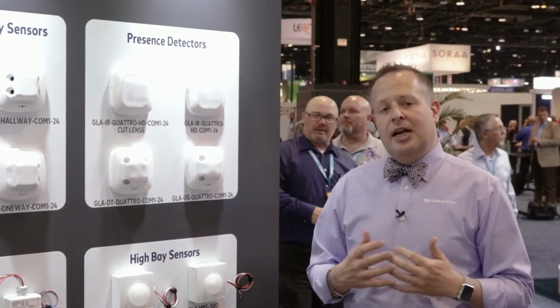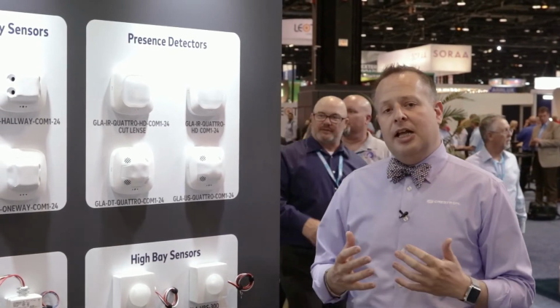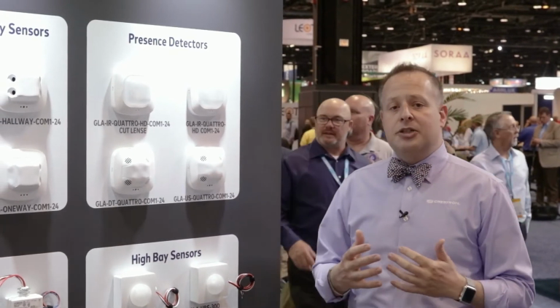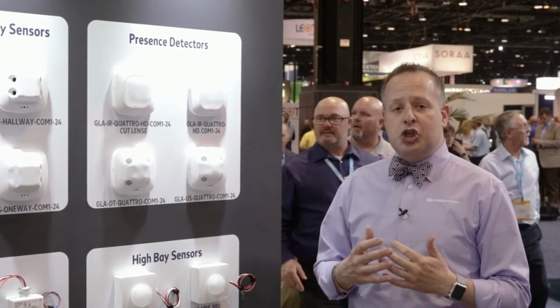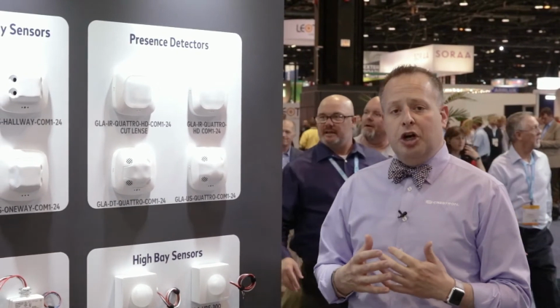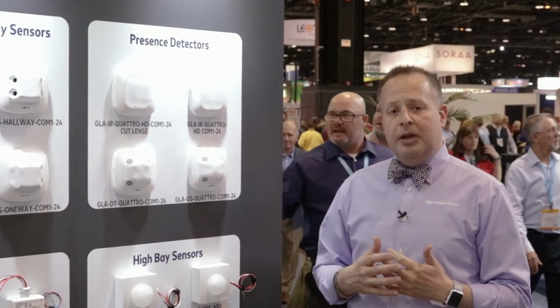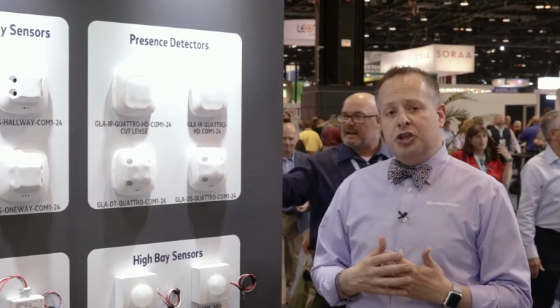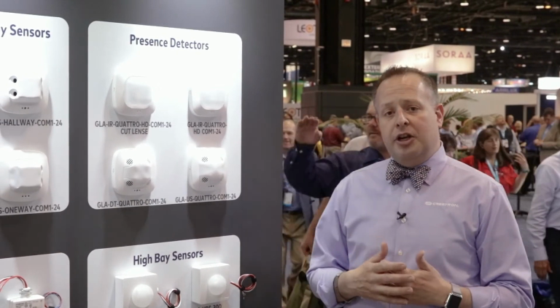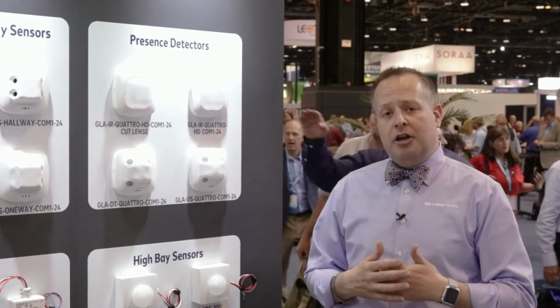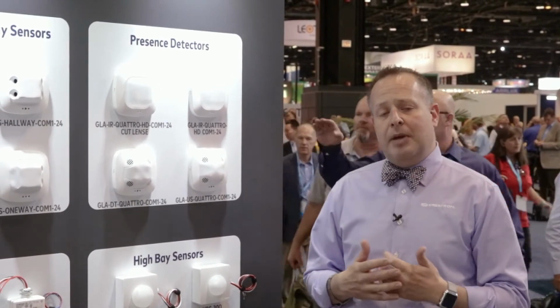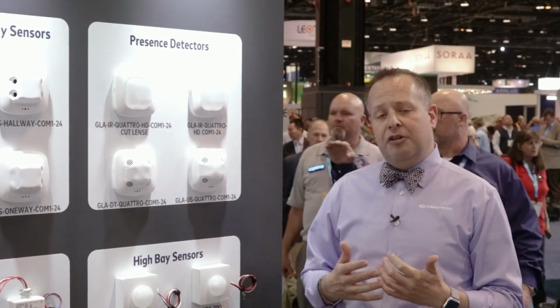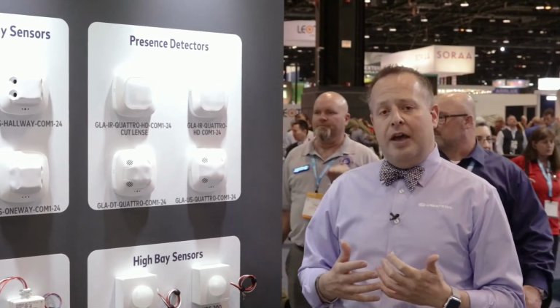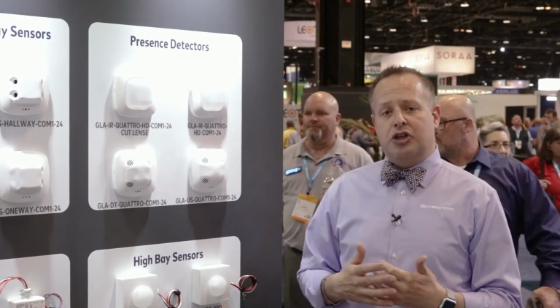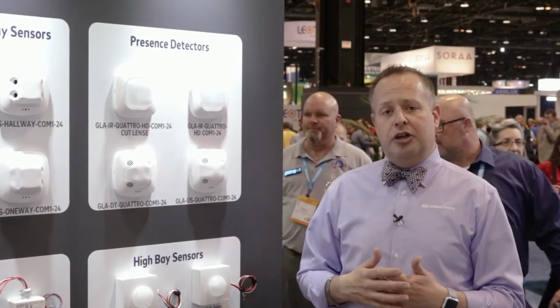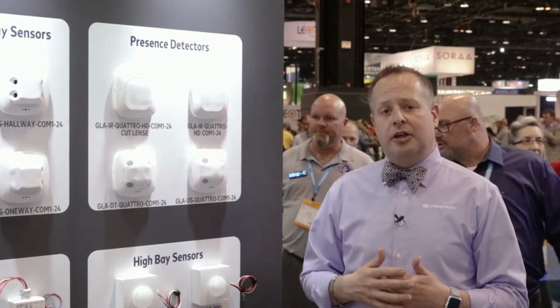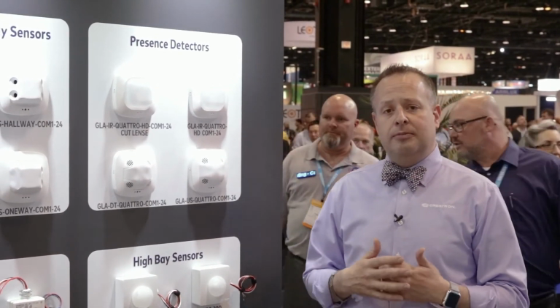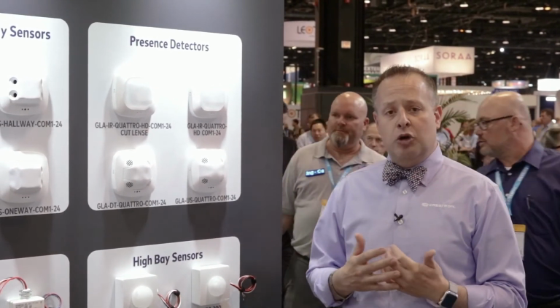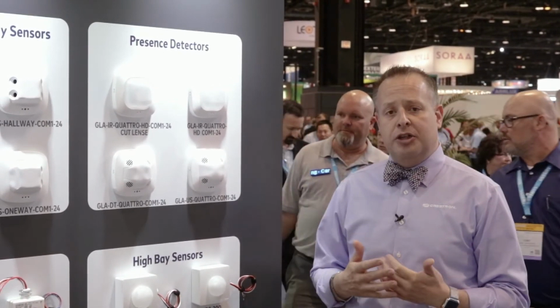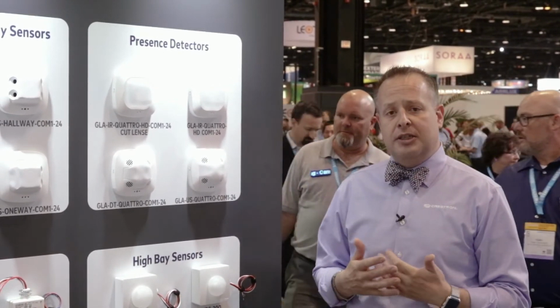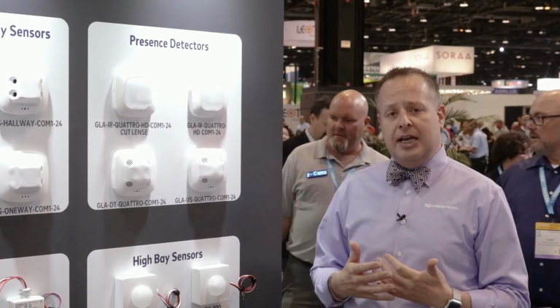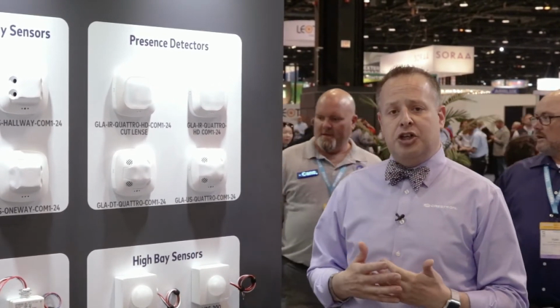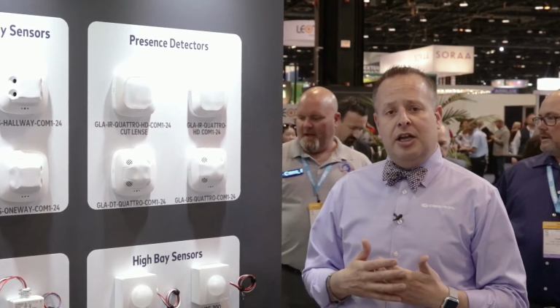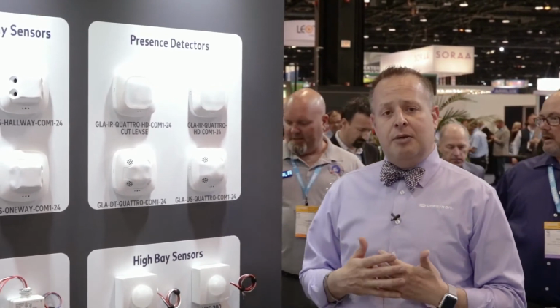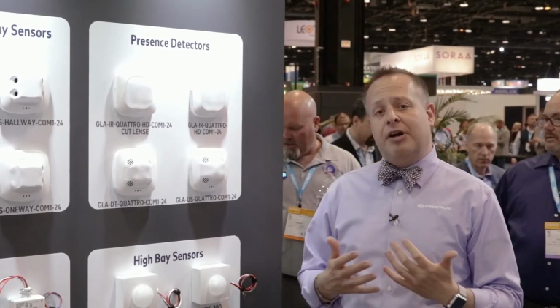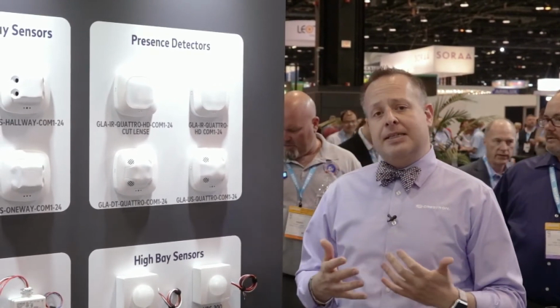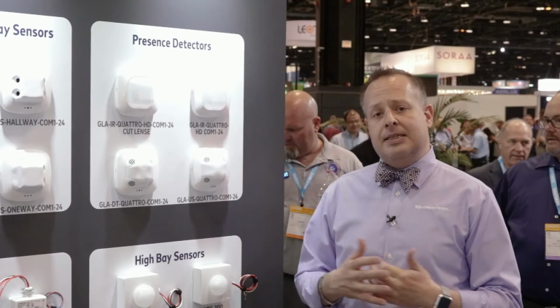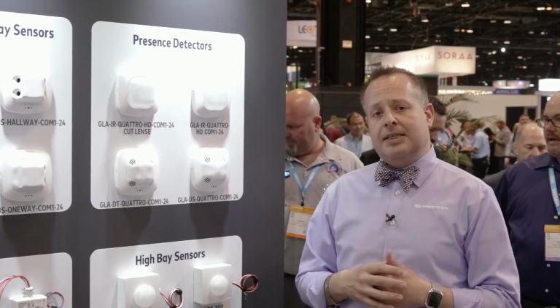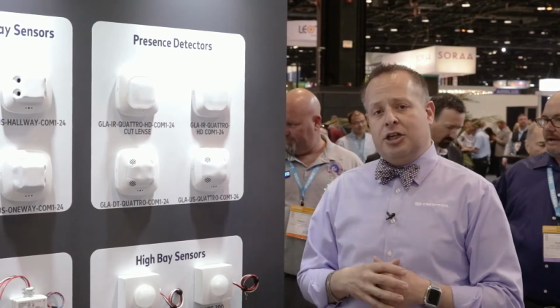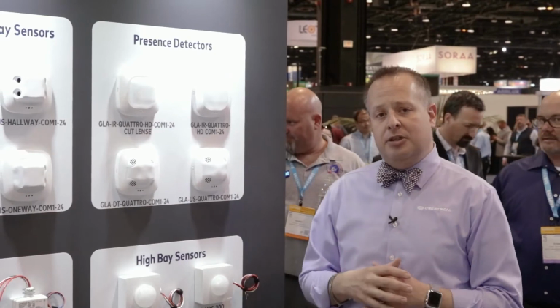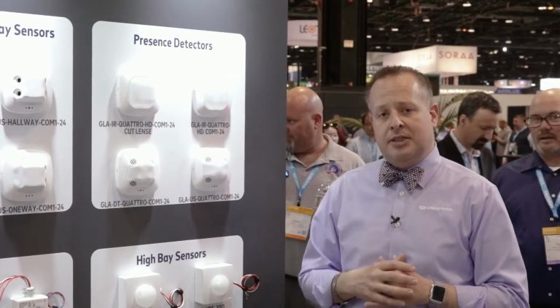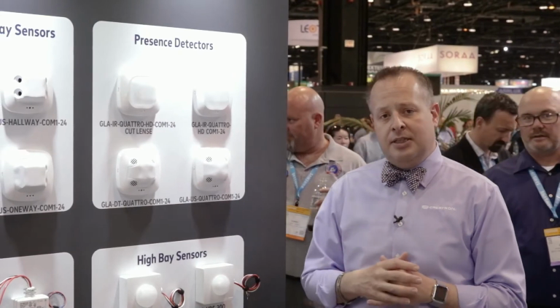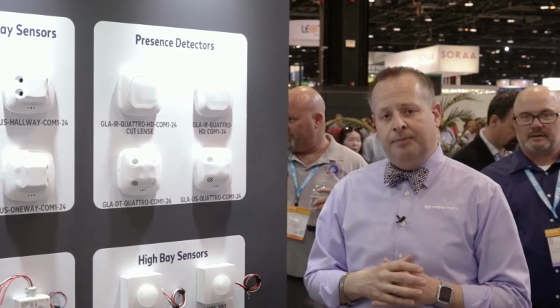Steinel is a German-engineered and manufactured motion detection and presence detection system.